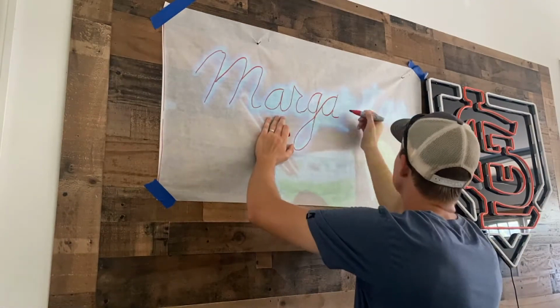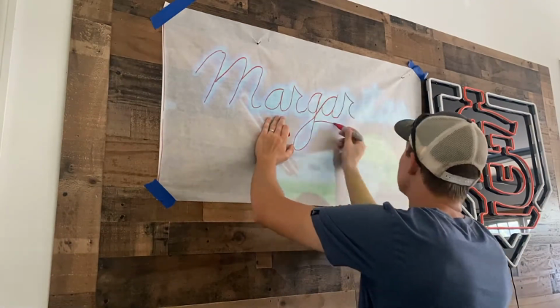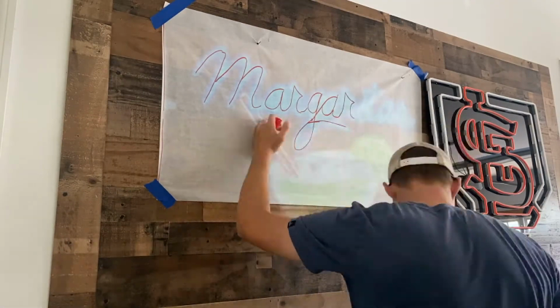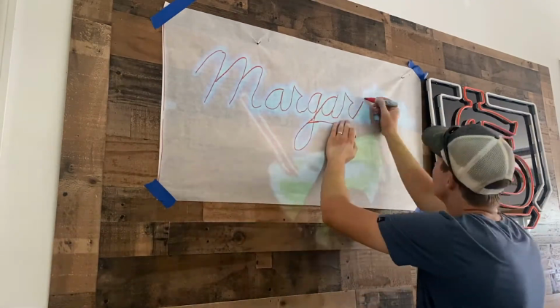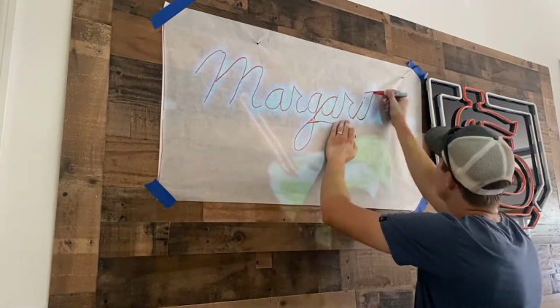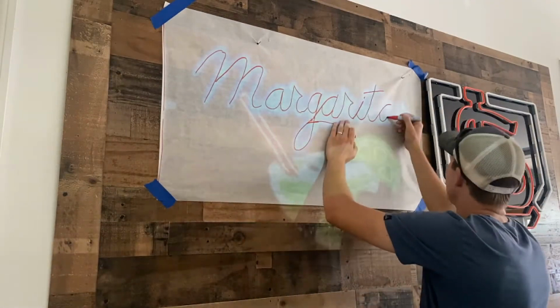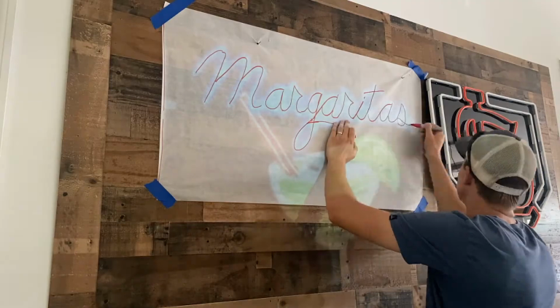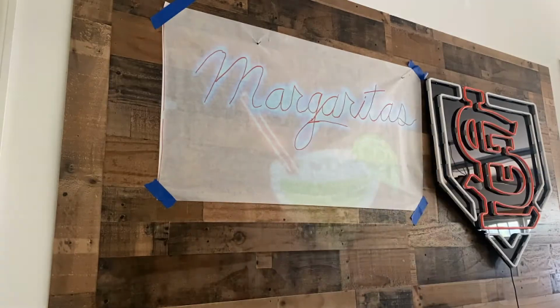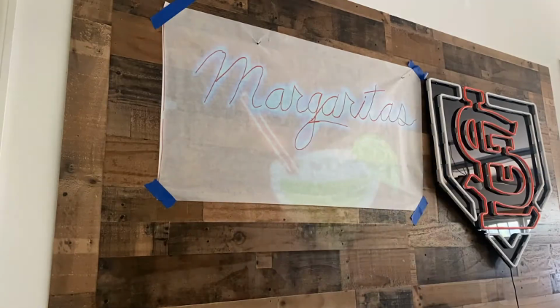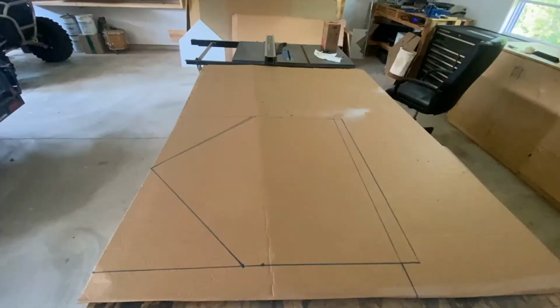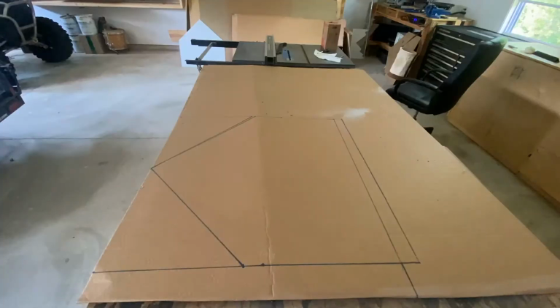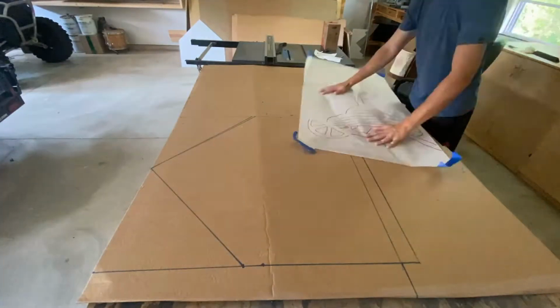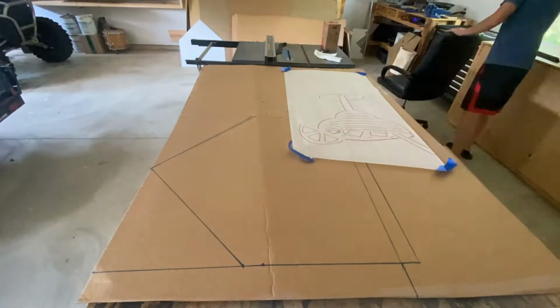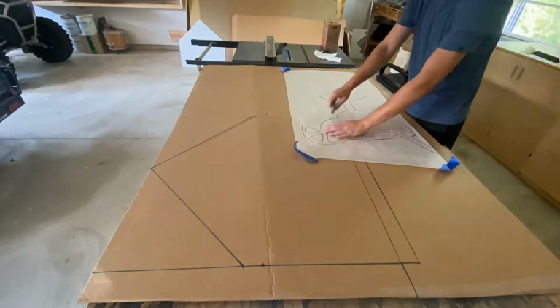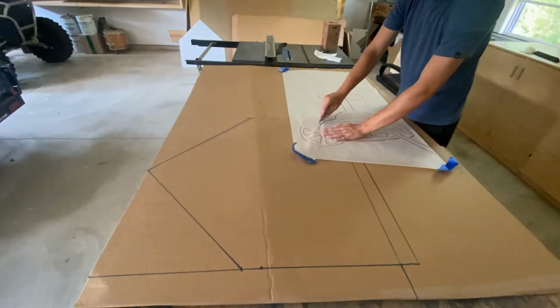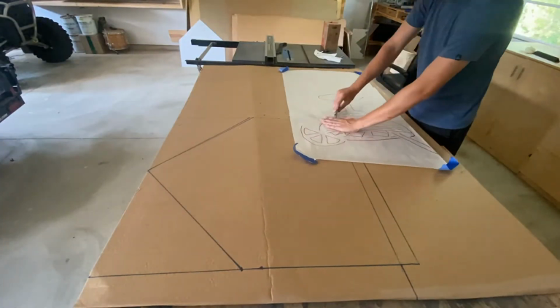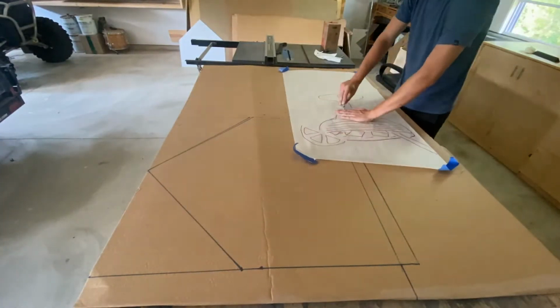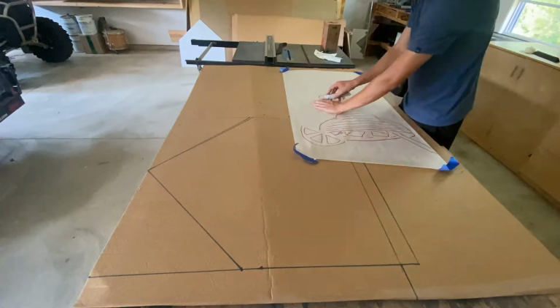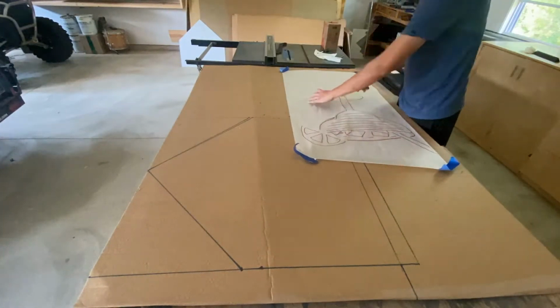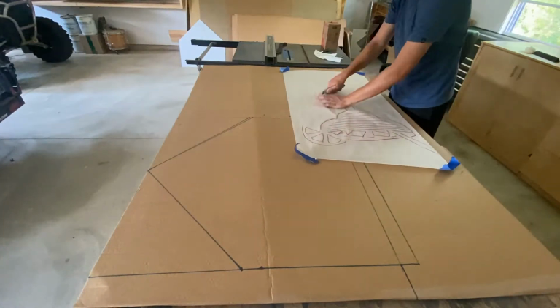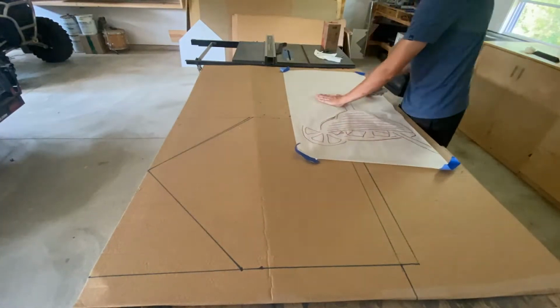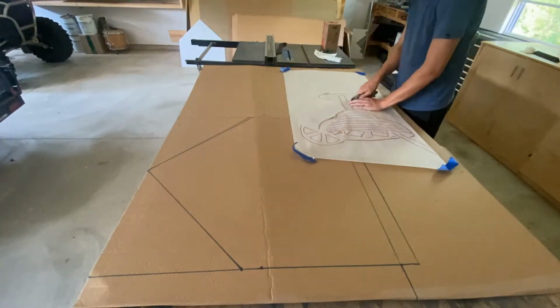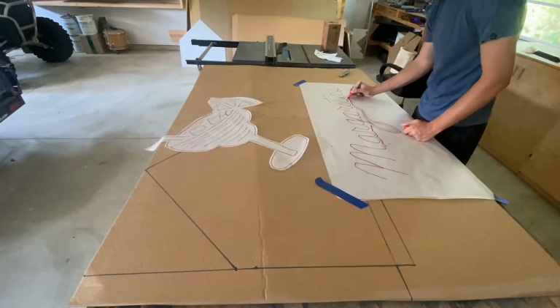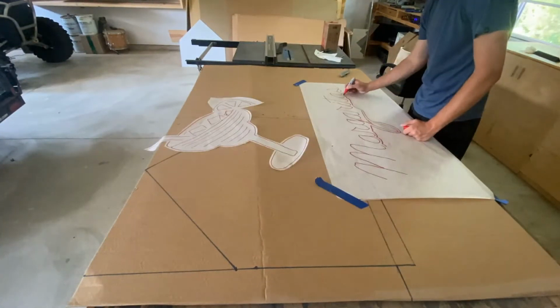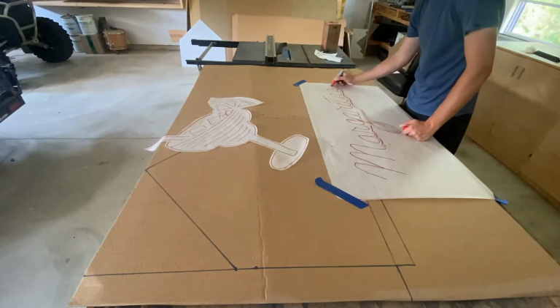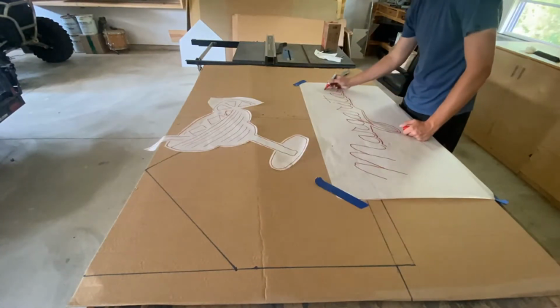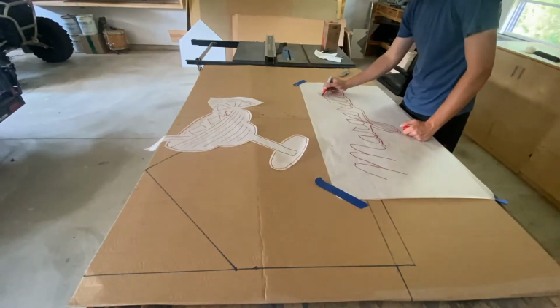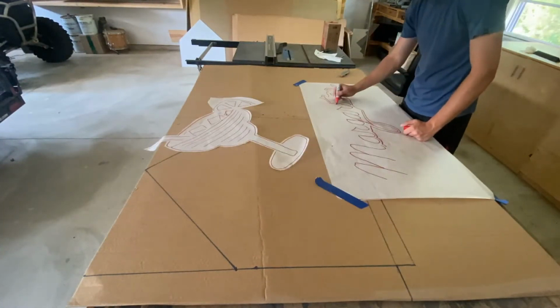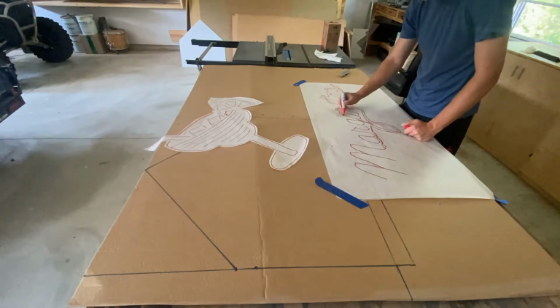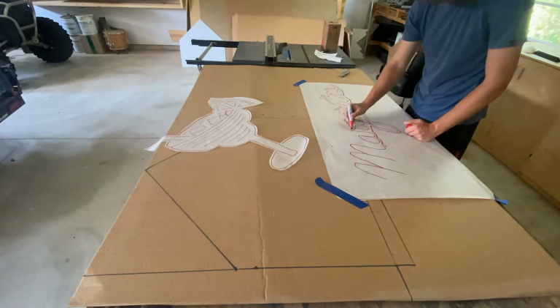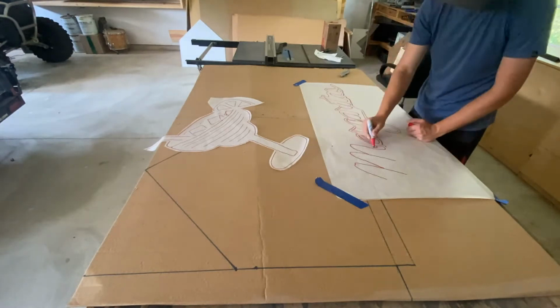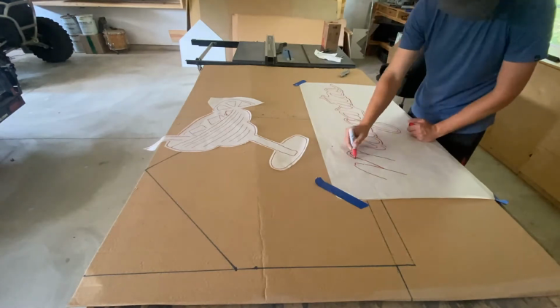Like all my signs, the first thing I do is throw it on the projector and bring it to scale. I'll trace it, cut it out, and lay it on my plexiglass to get the shape of the glass finished.